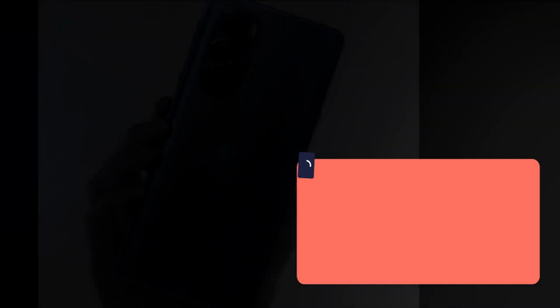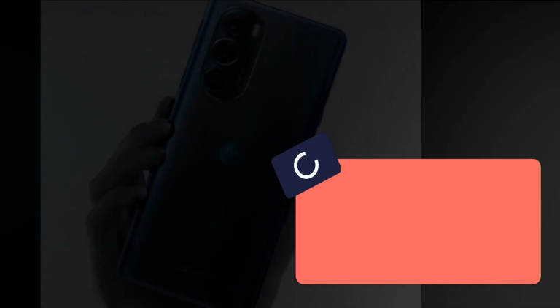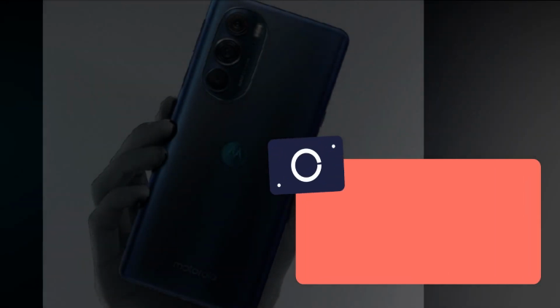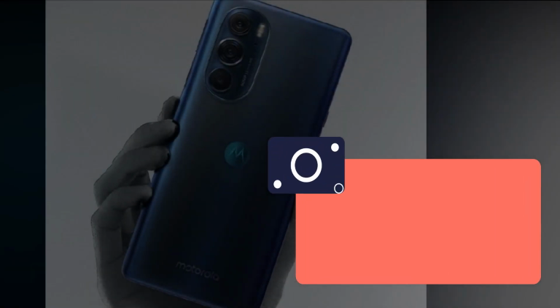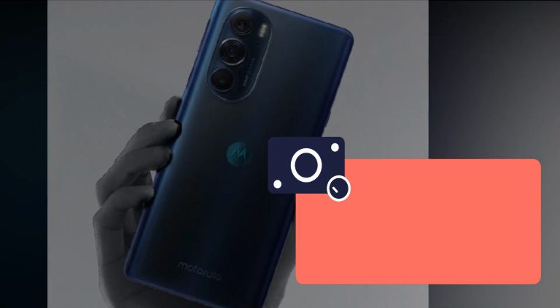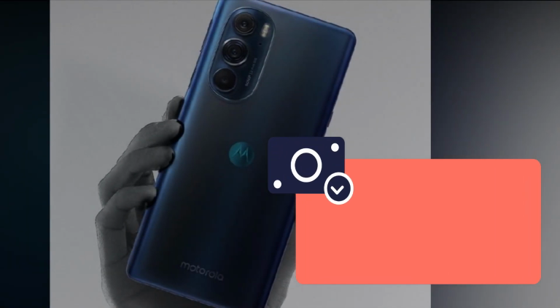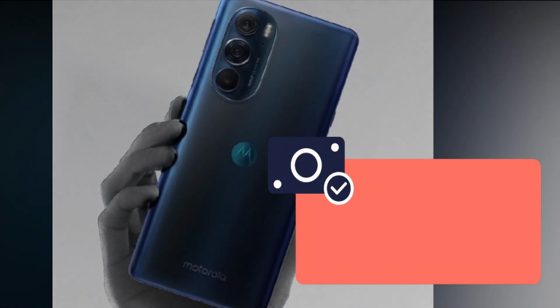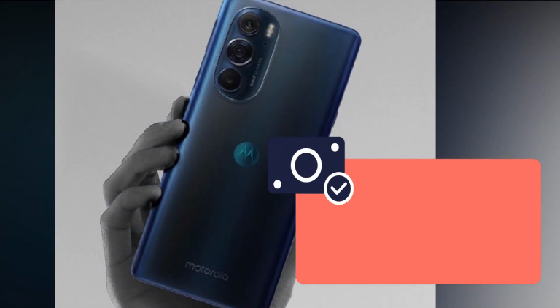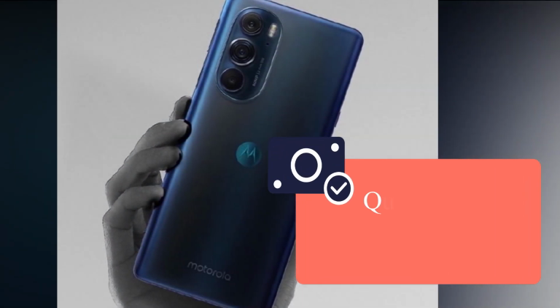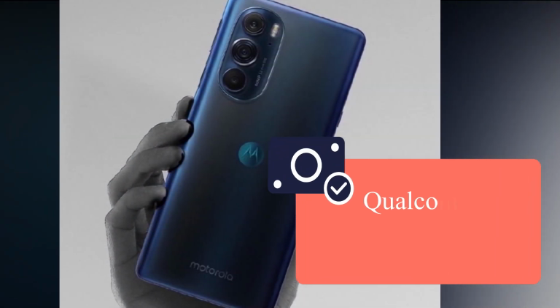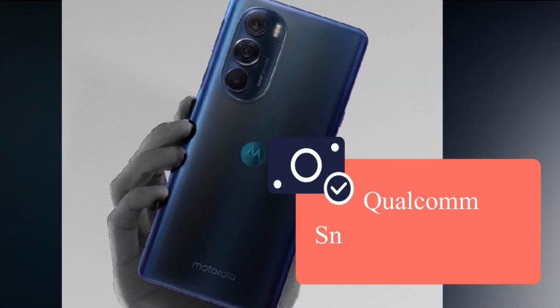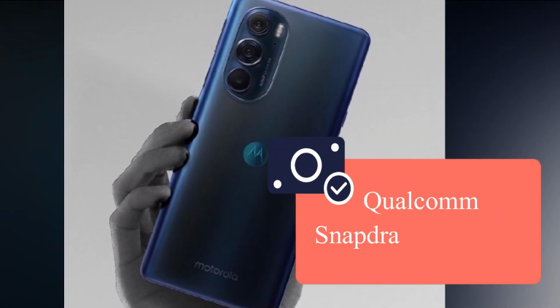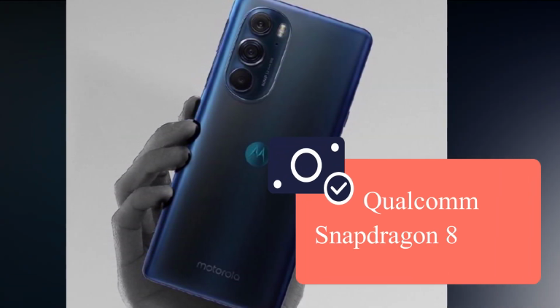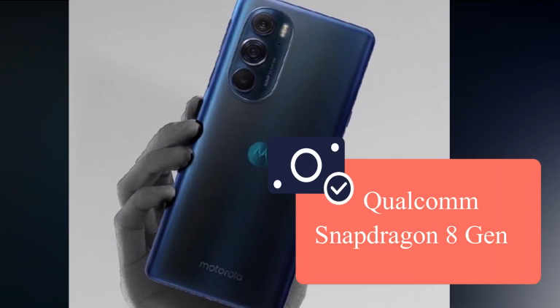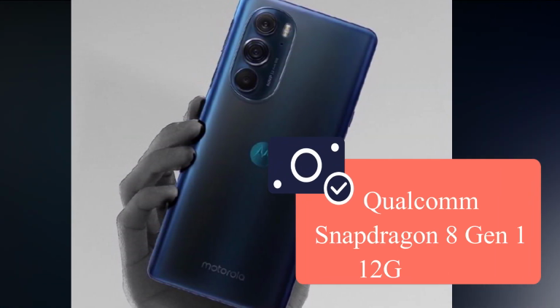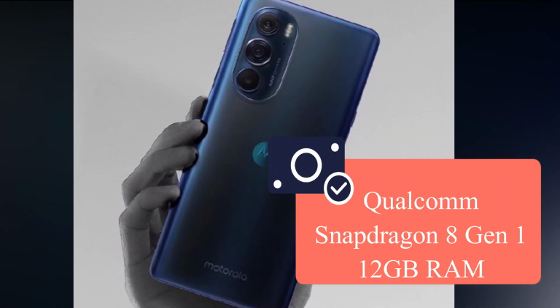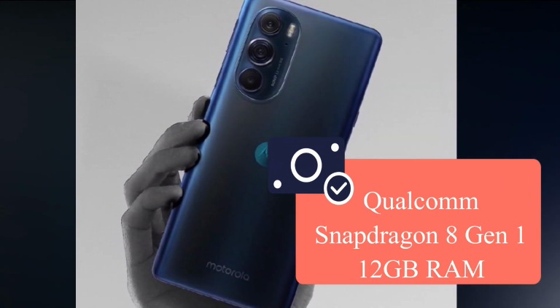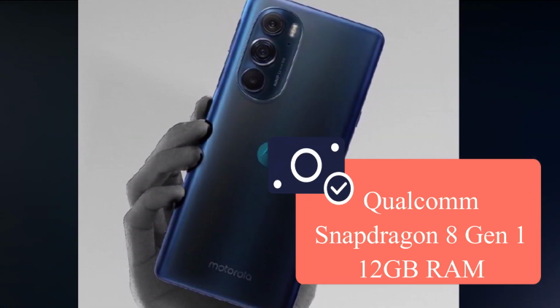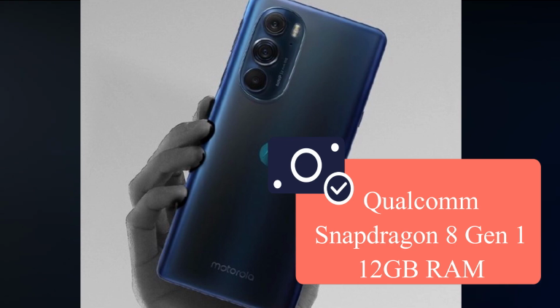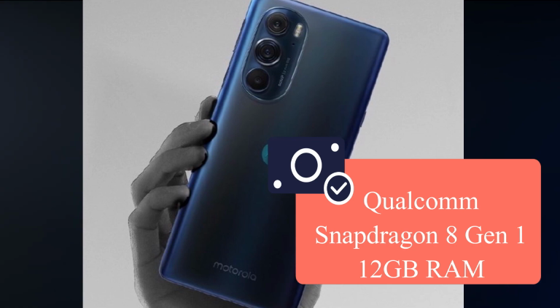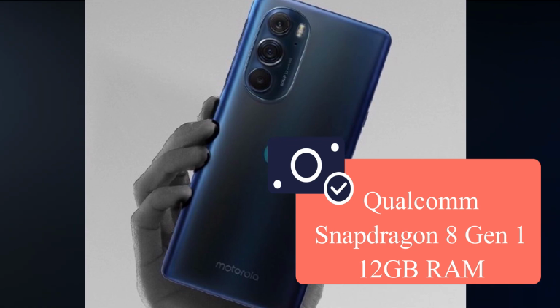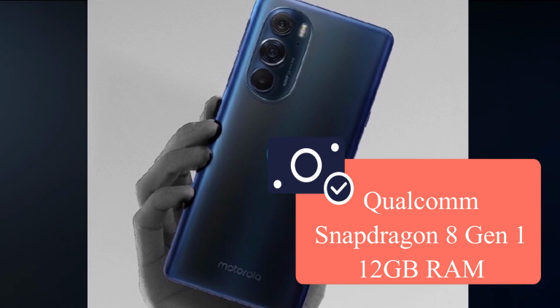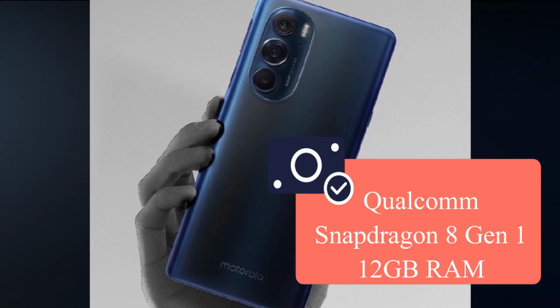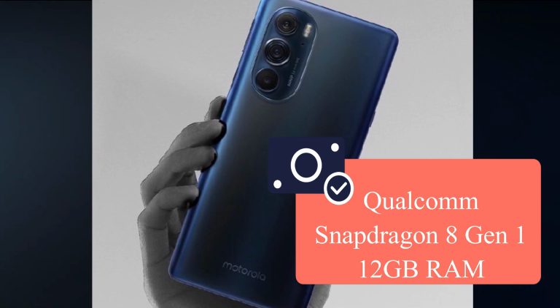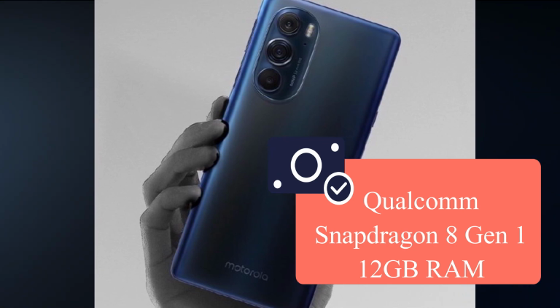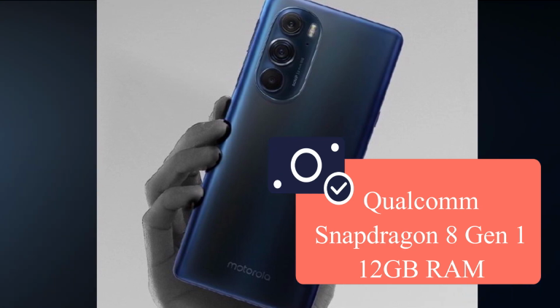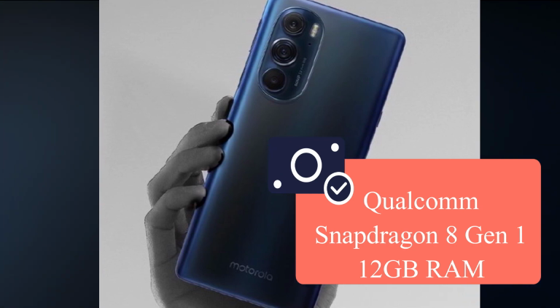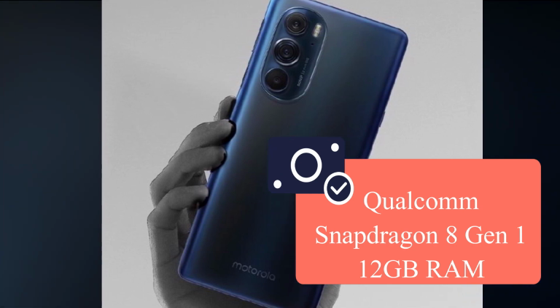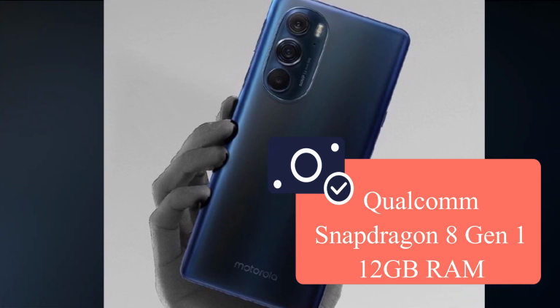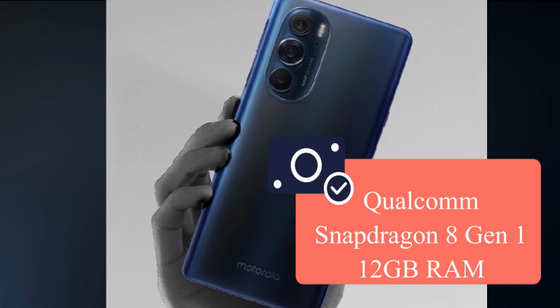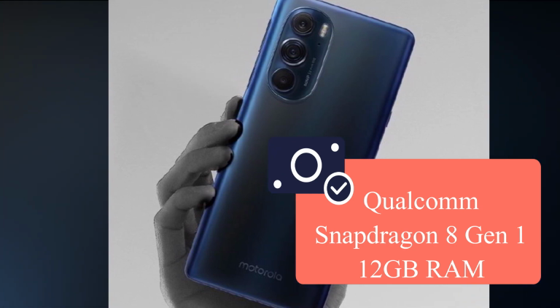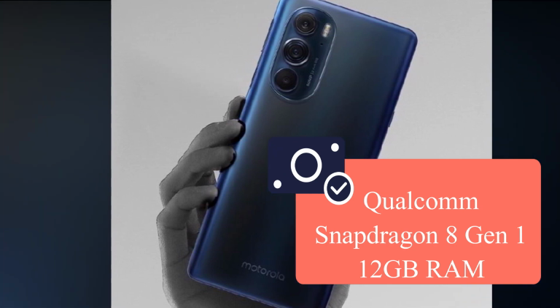This smartphone is powered by the Qualcomm Snapdragon 8 Gen 1 processor — the first time Qualcomm has released this recent processor.